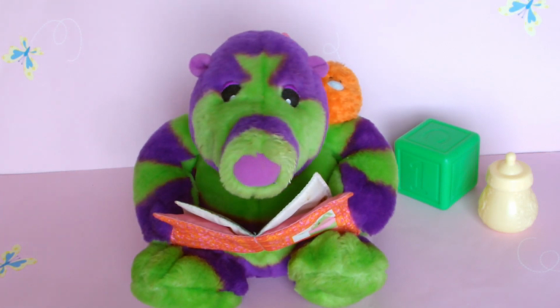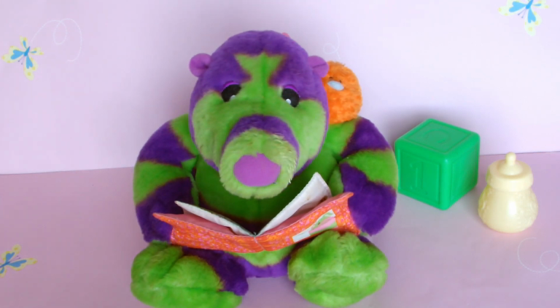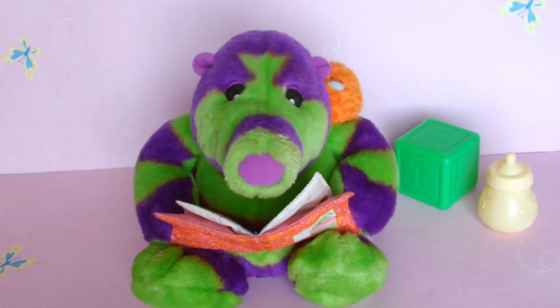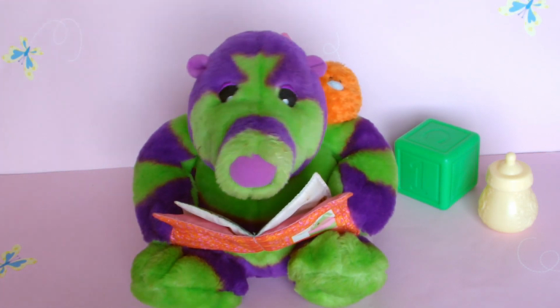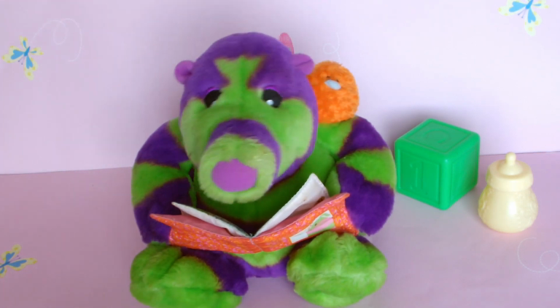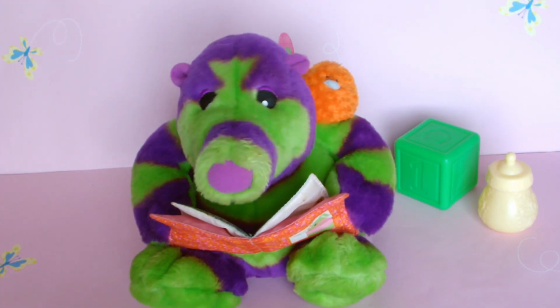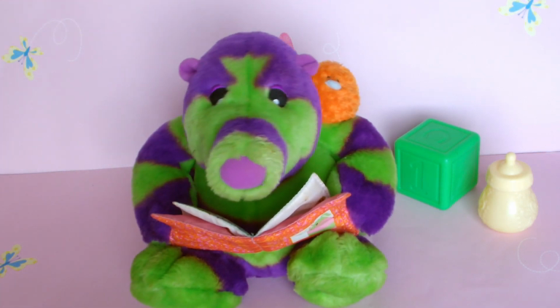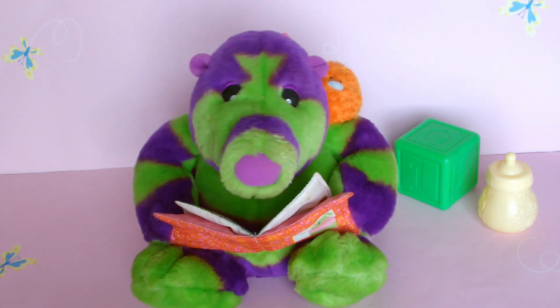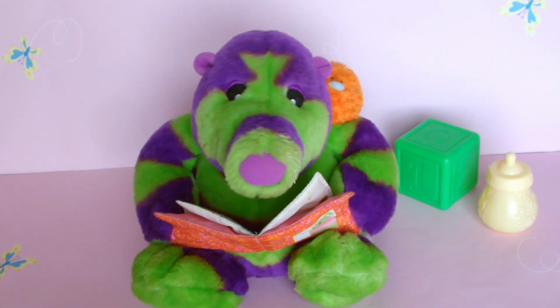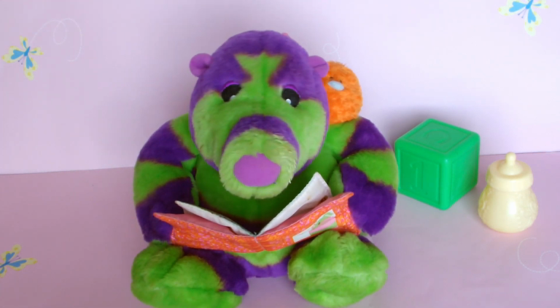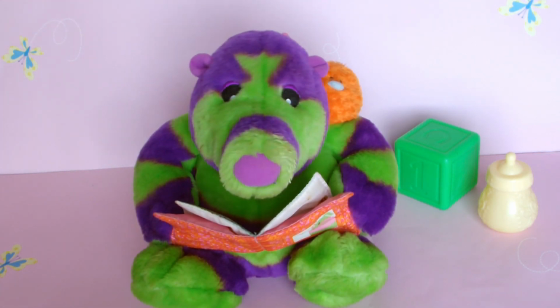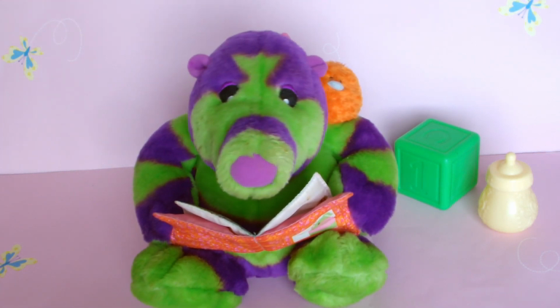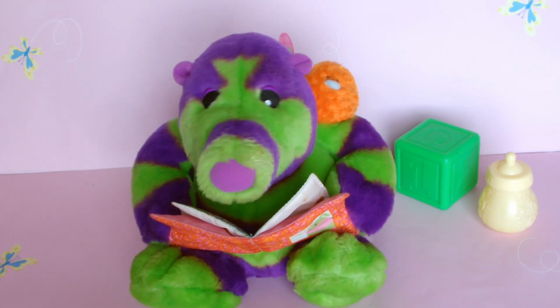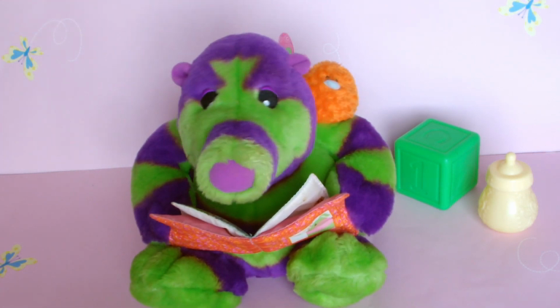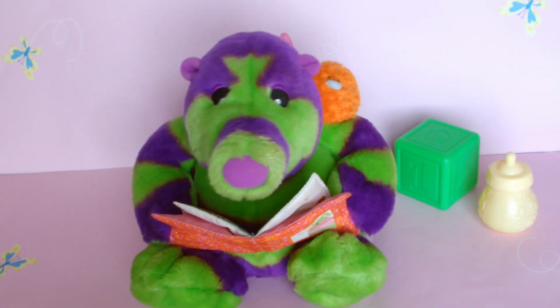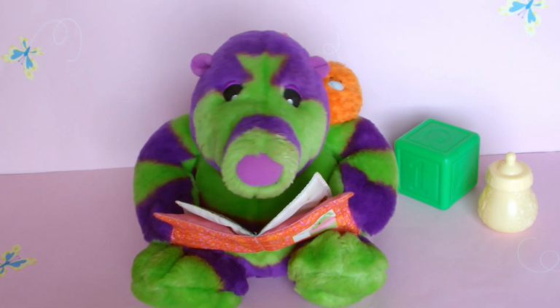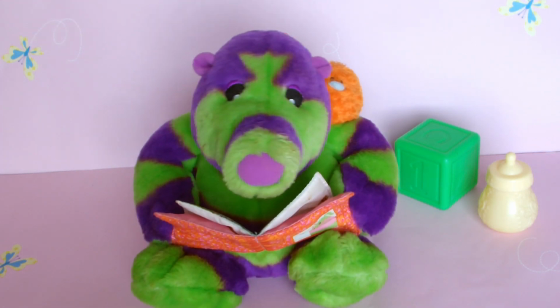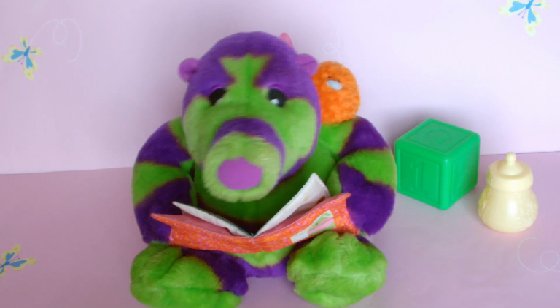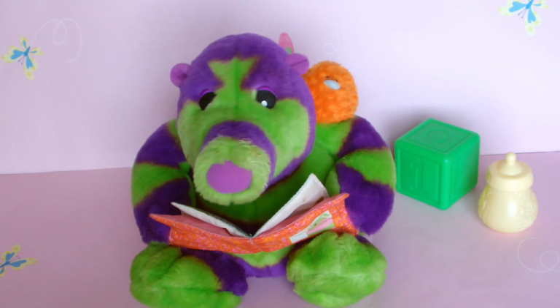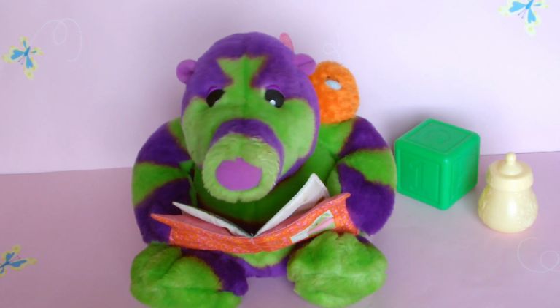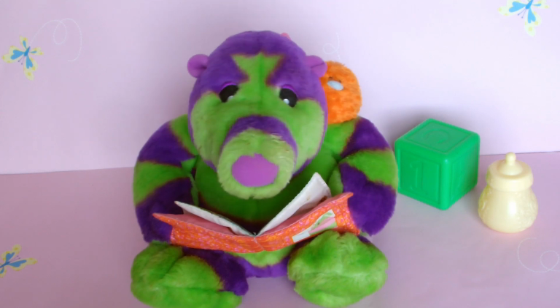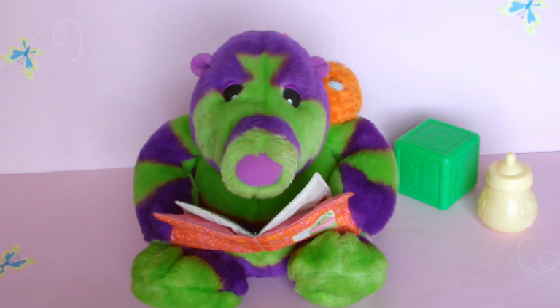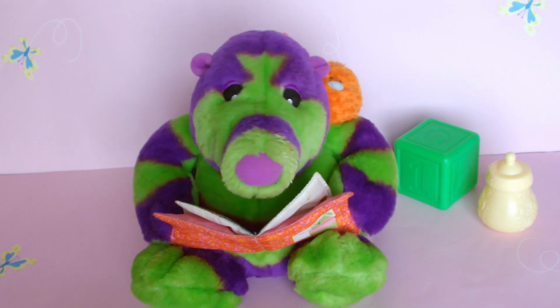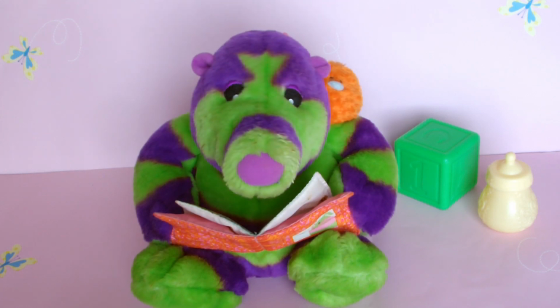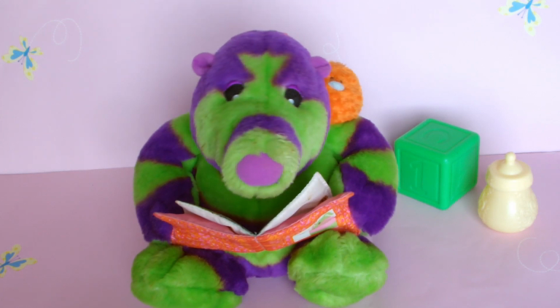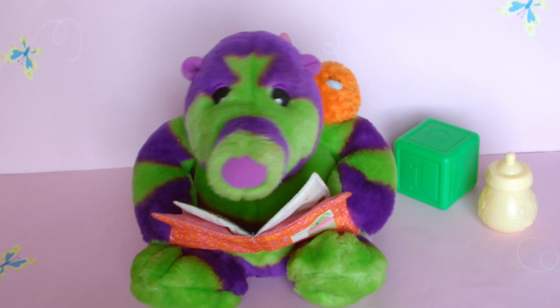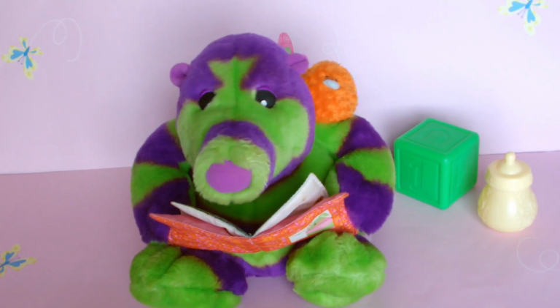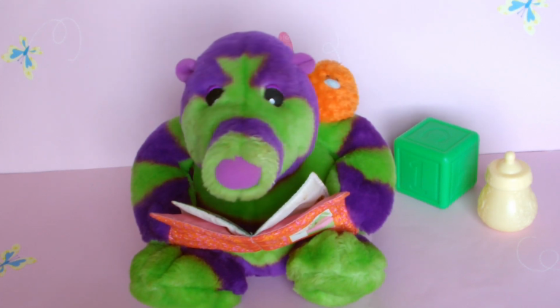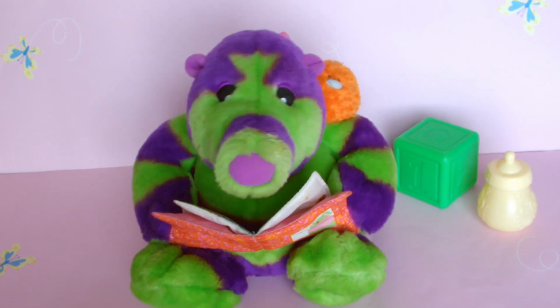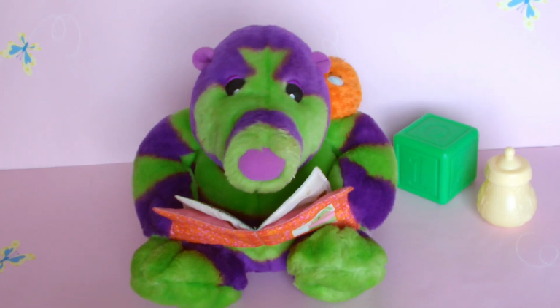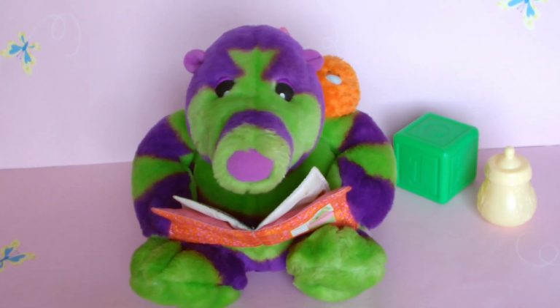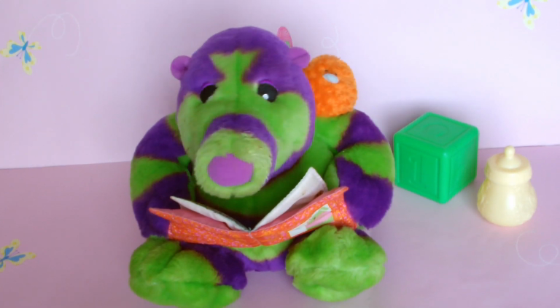Hello there, are you sitting comfortably? Good, then I'll begin.